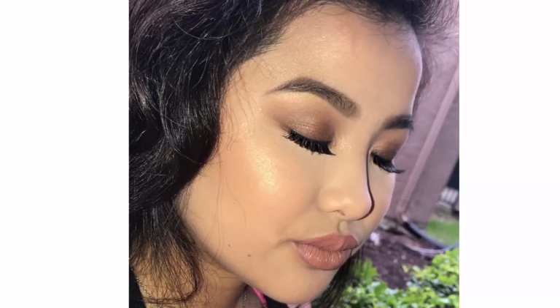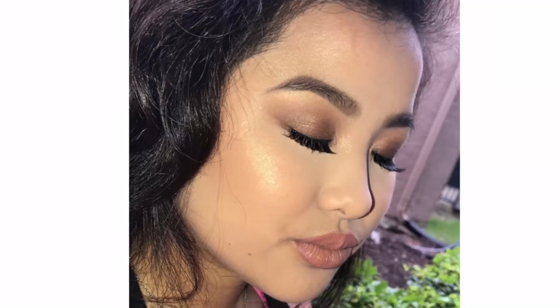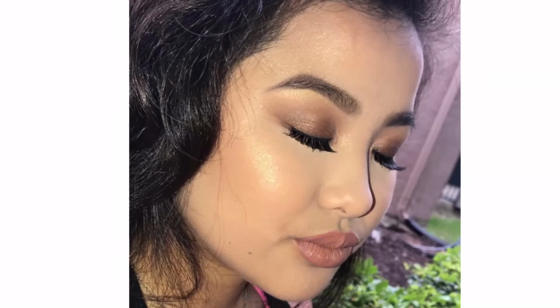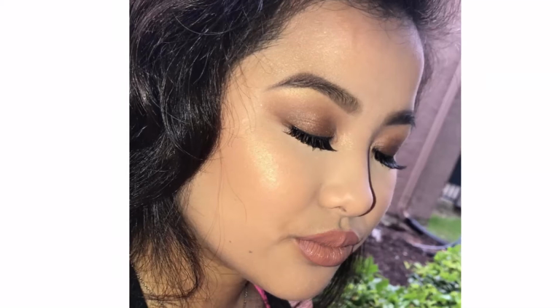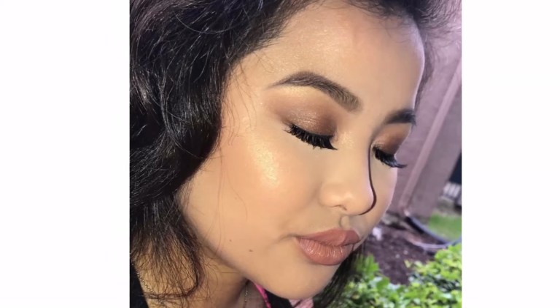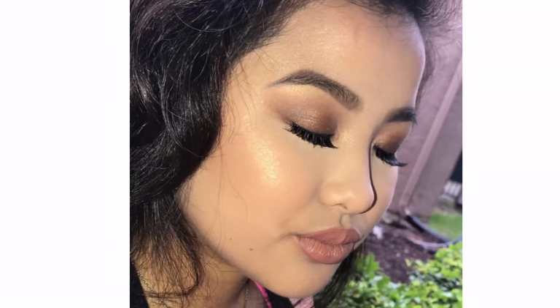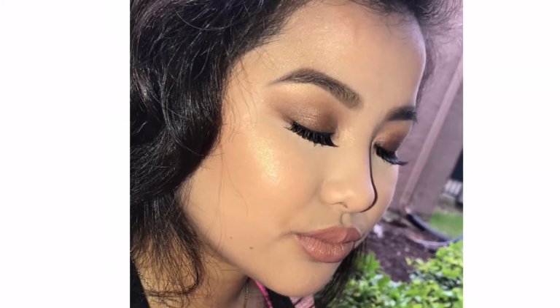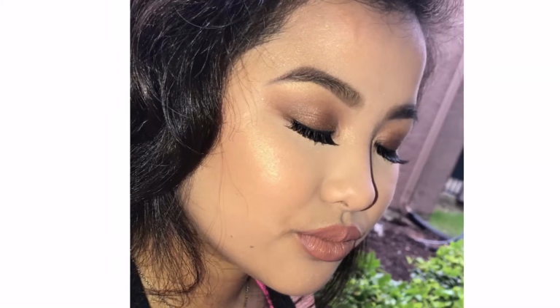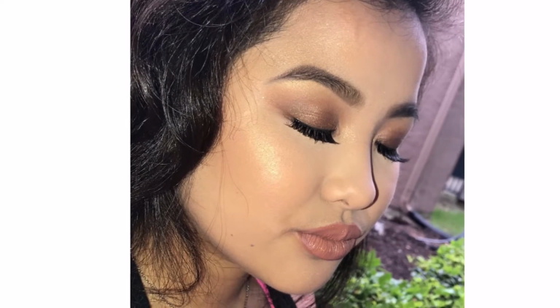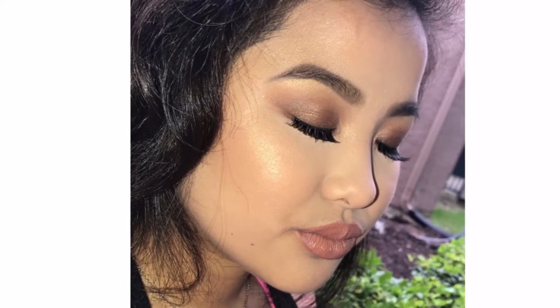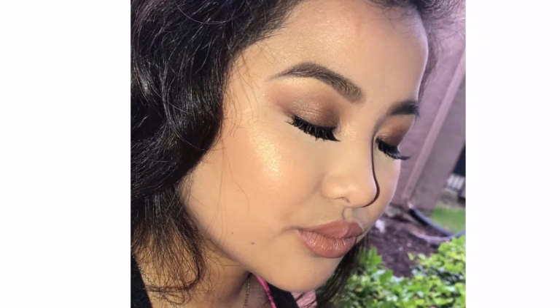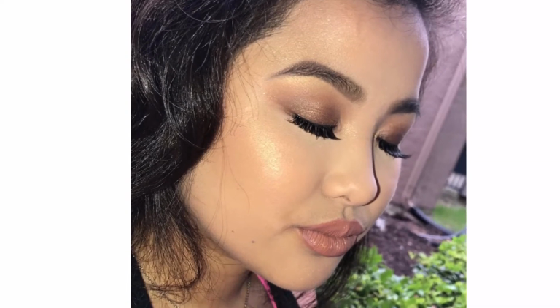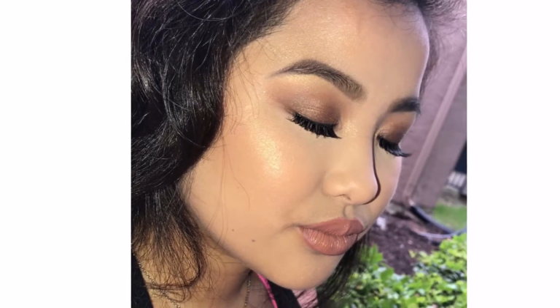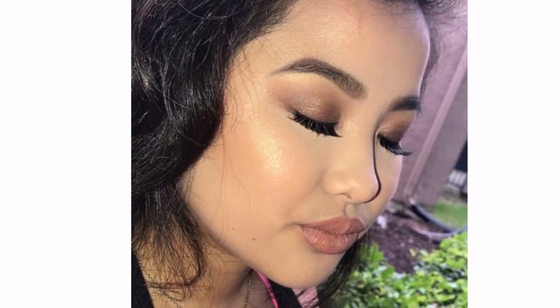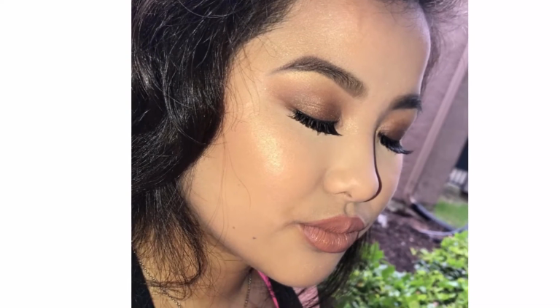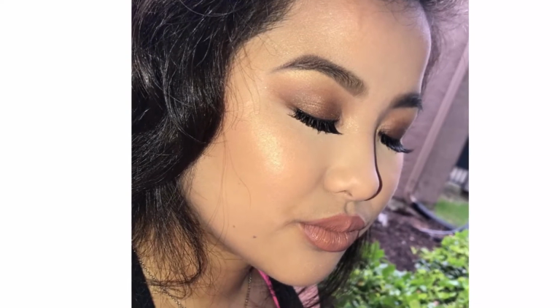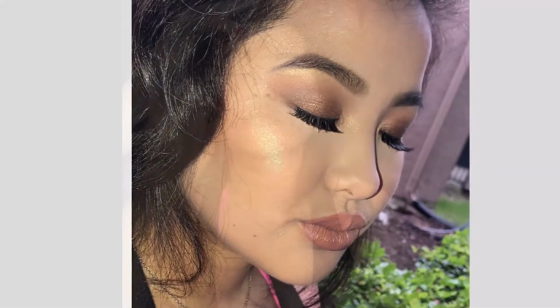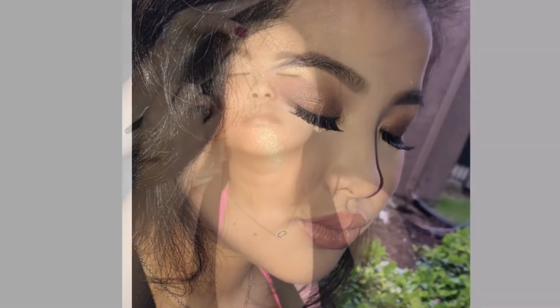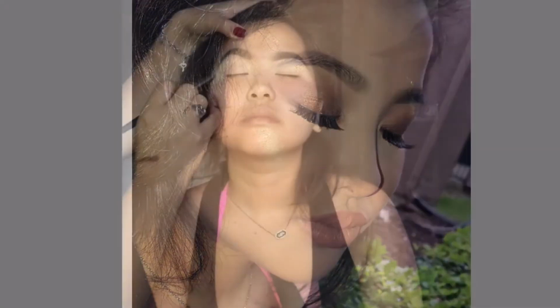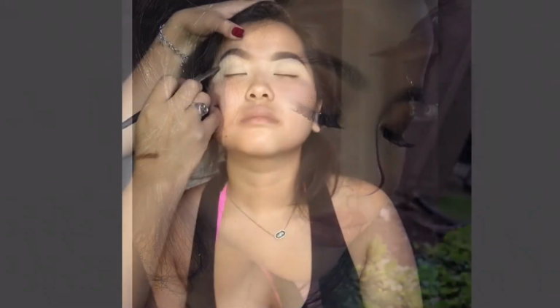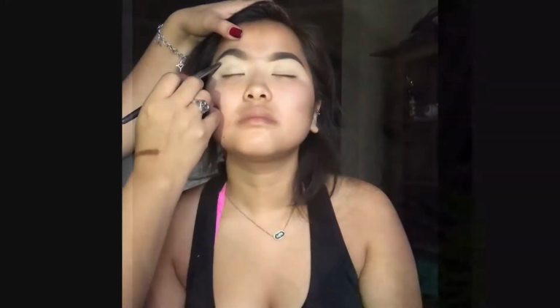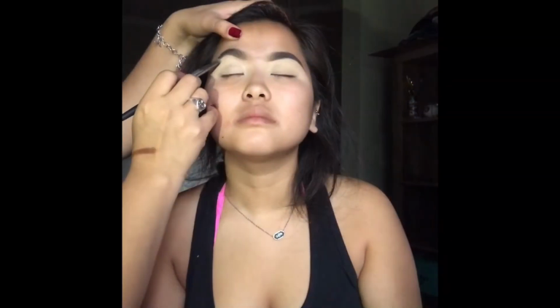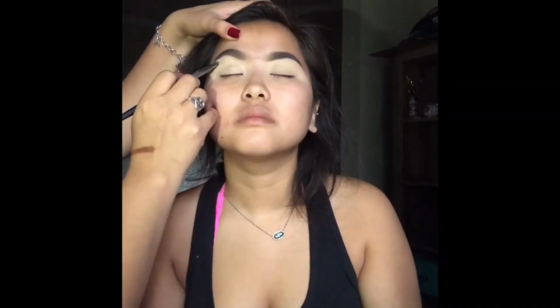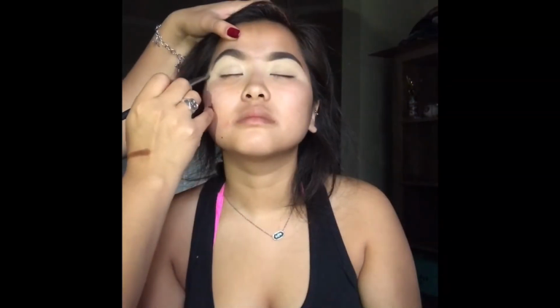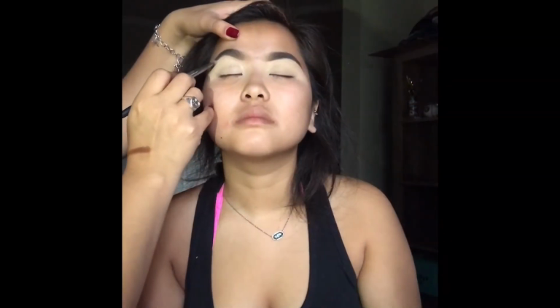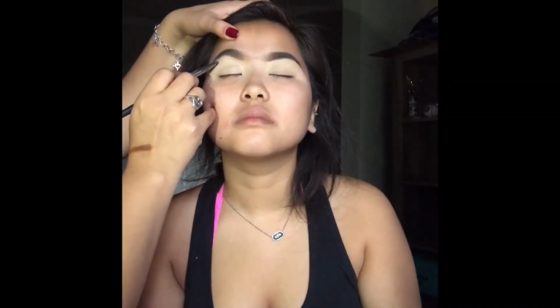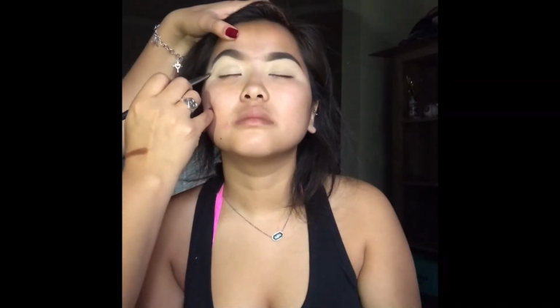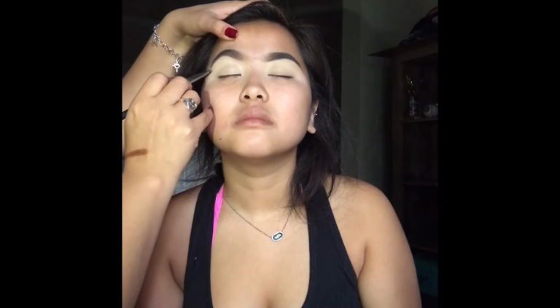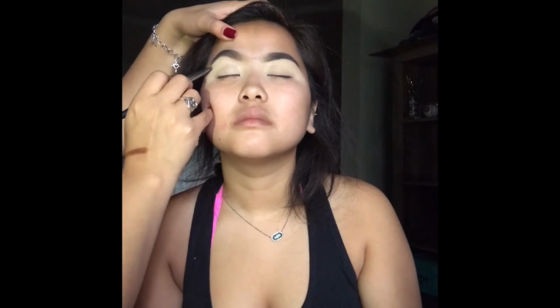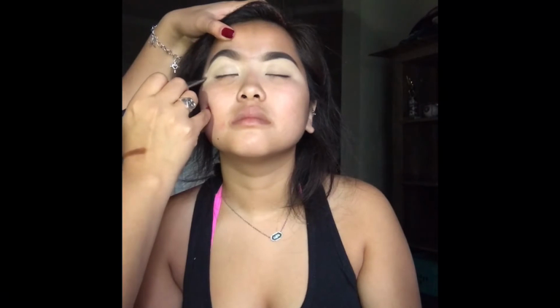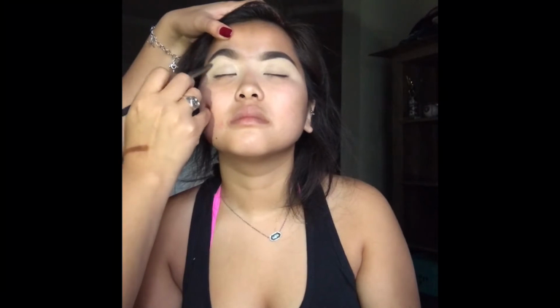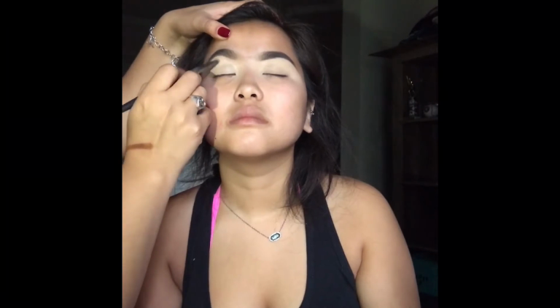Hey everyone, welcome back to my channel. Today we're going to be filming with one of my friends — I'm going to be doing her makeup just for fun.